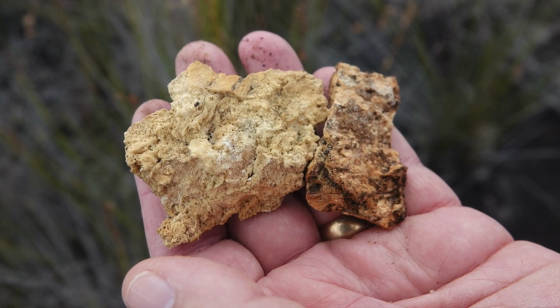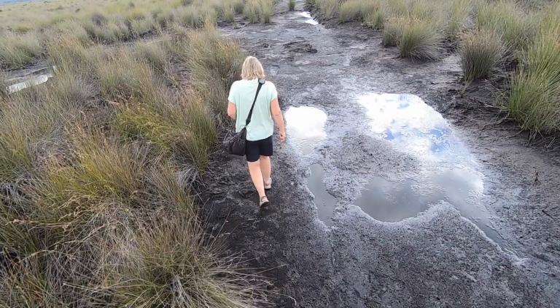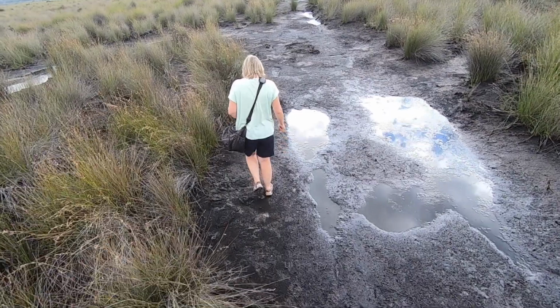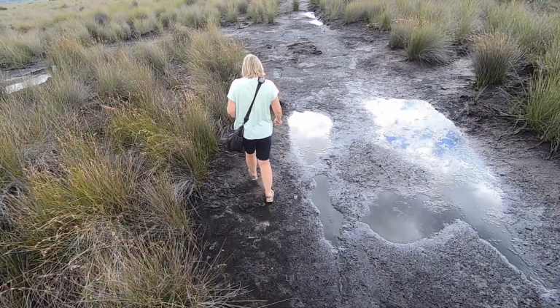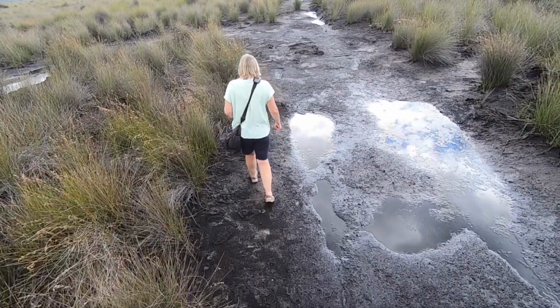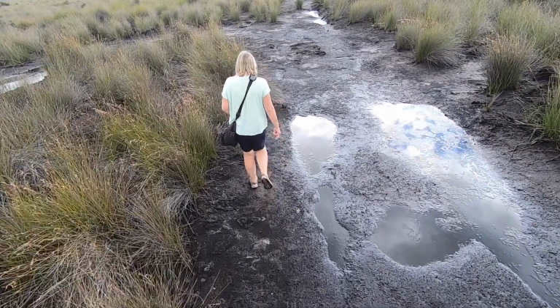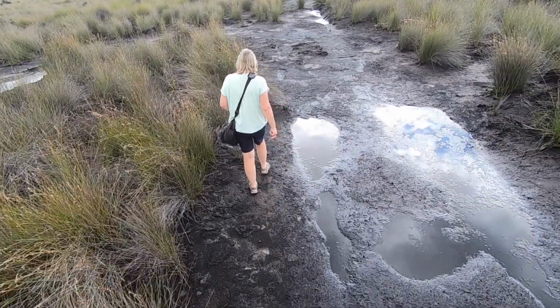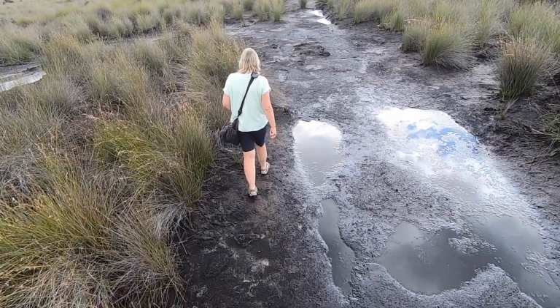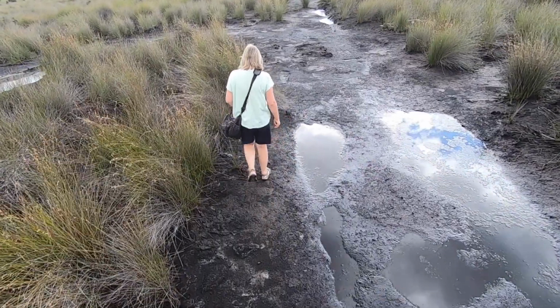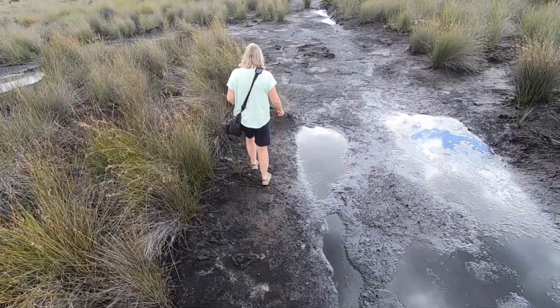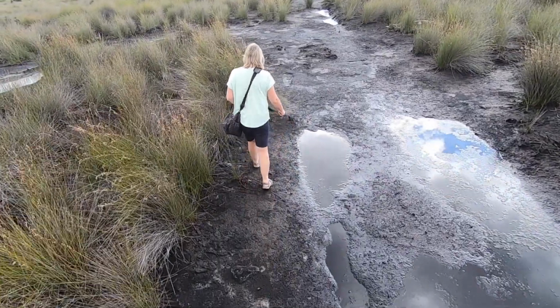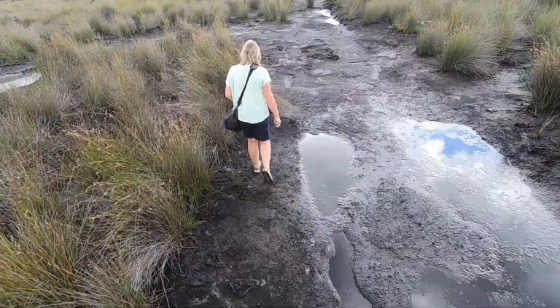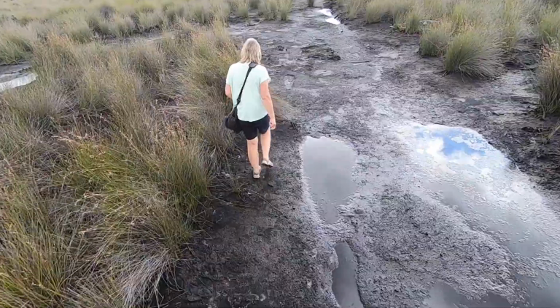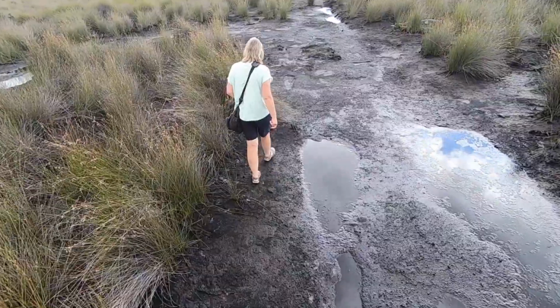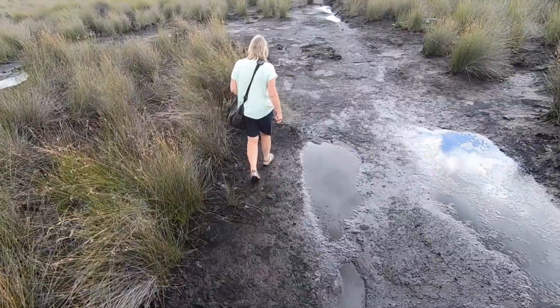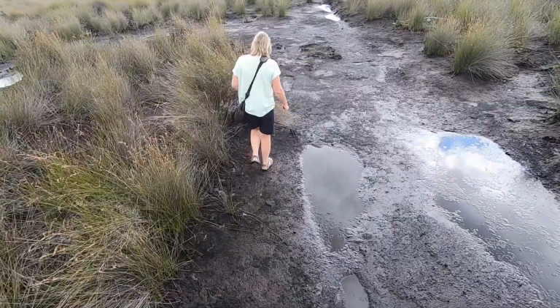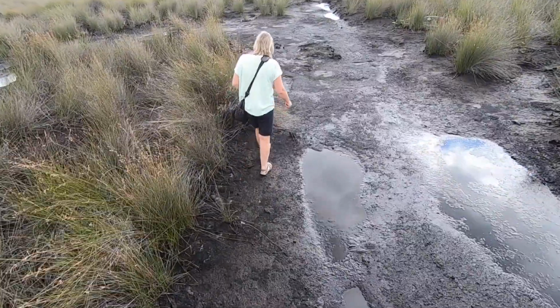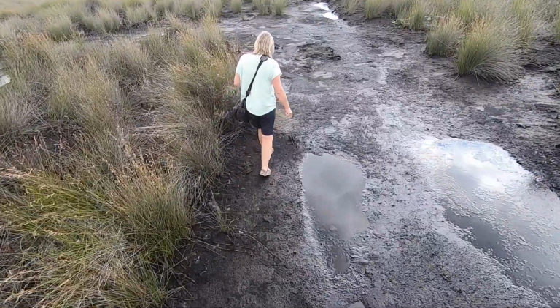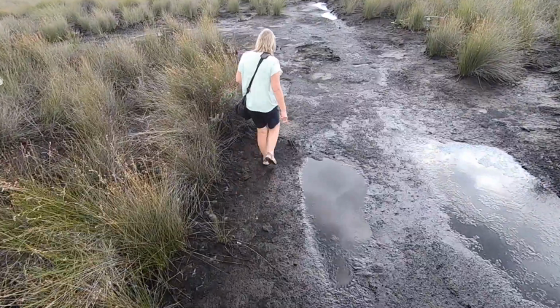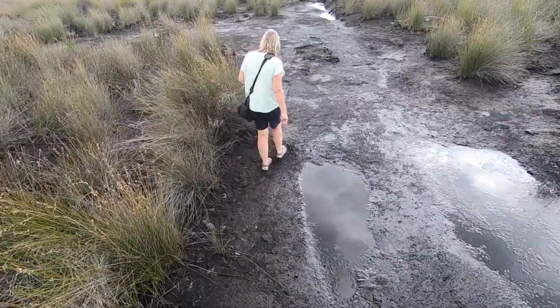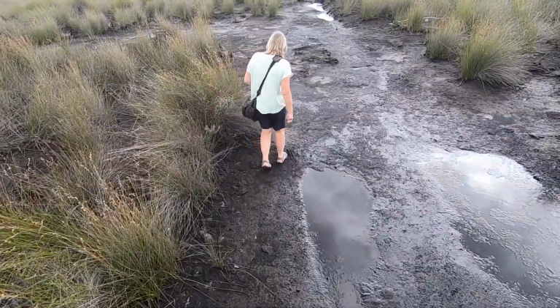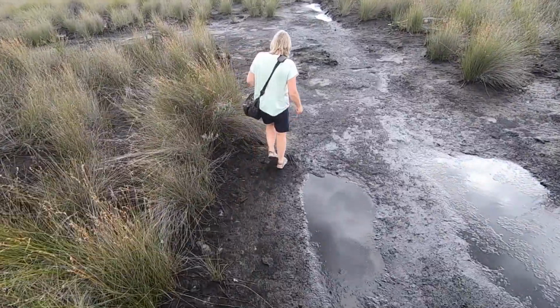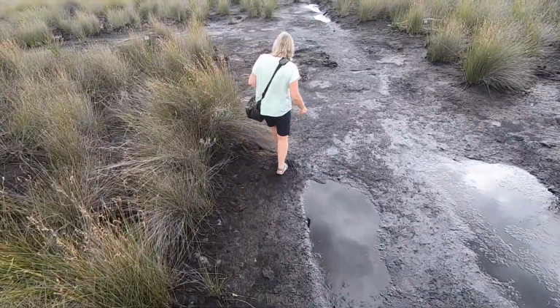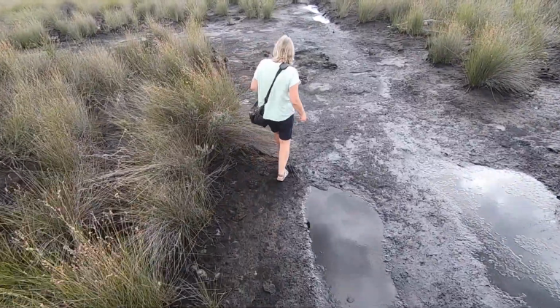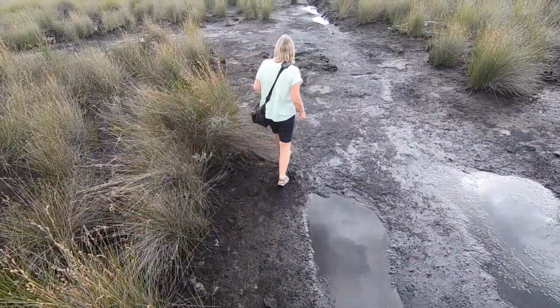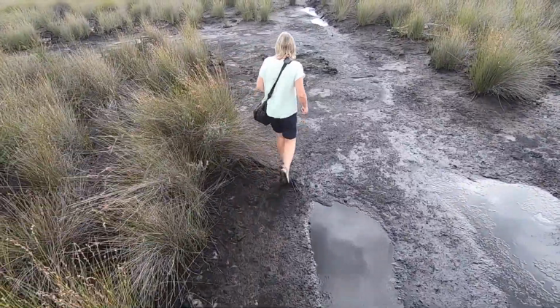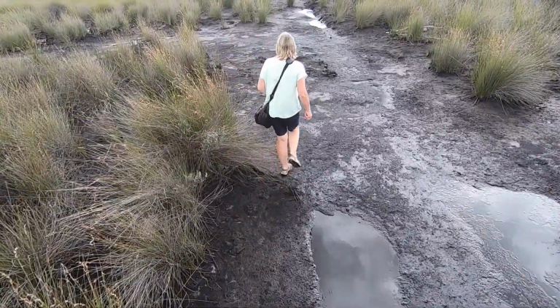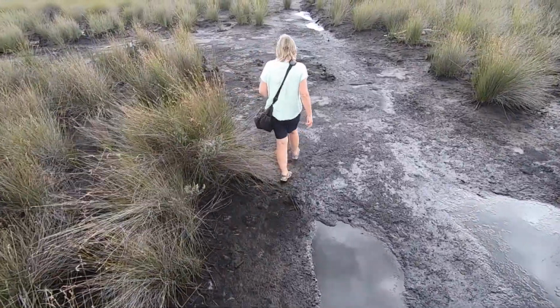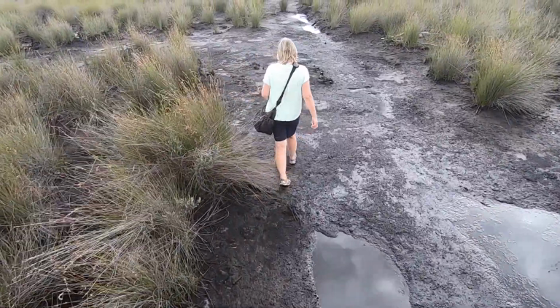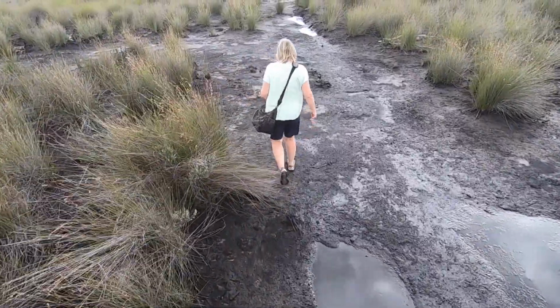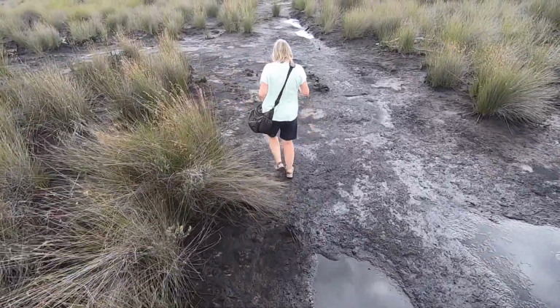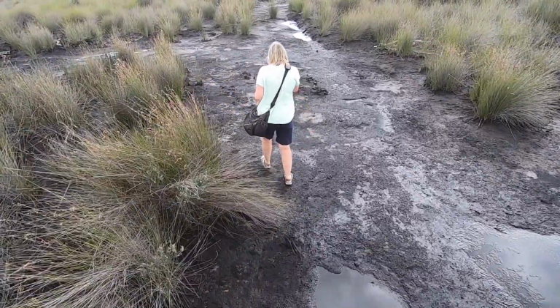The gum diggers drained the lake back in their day, so it no longer forms as it did before they arrived.